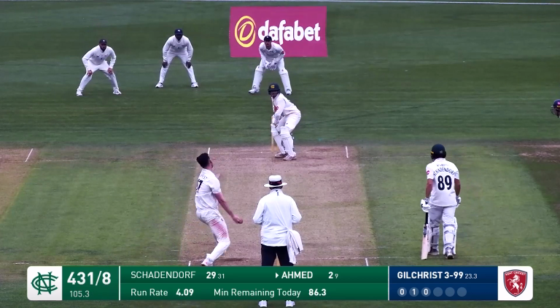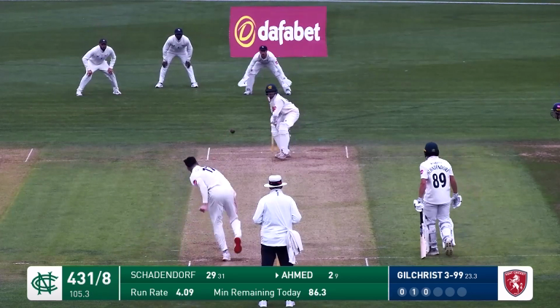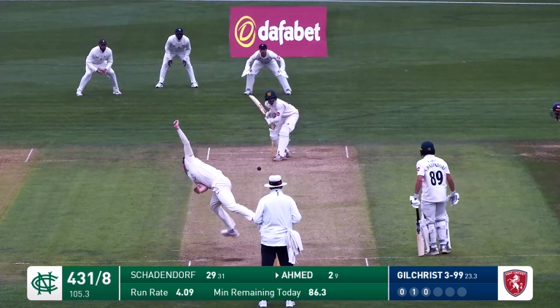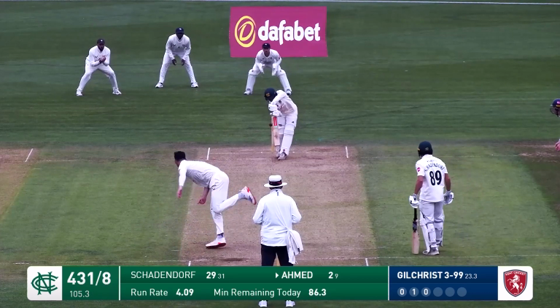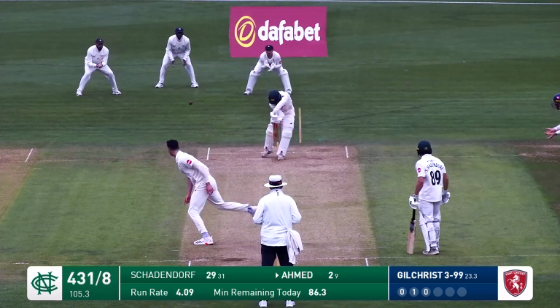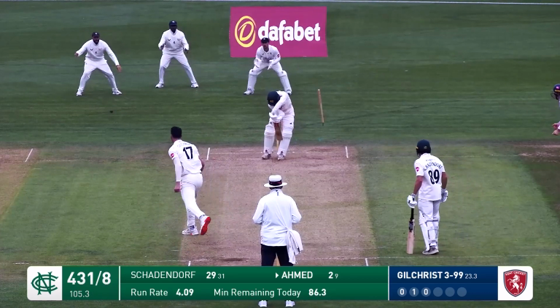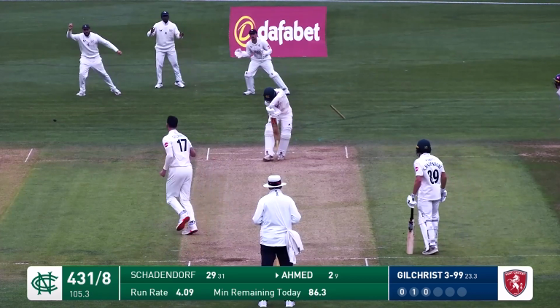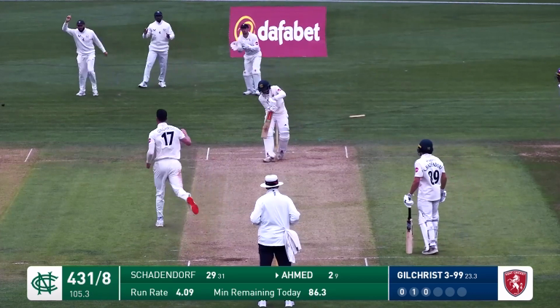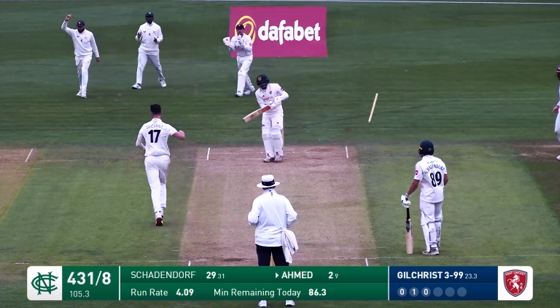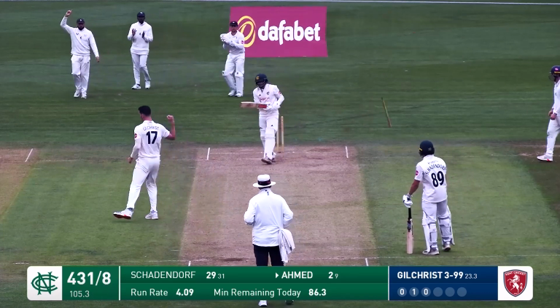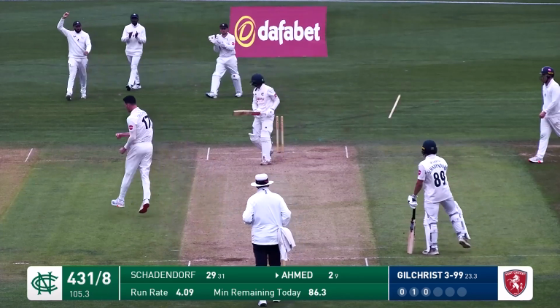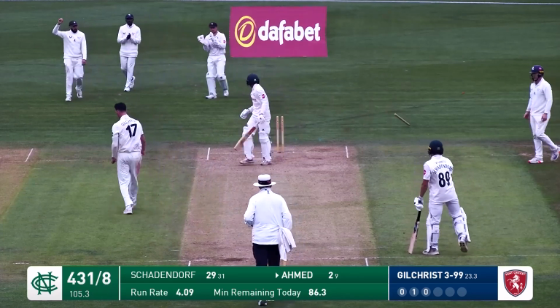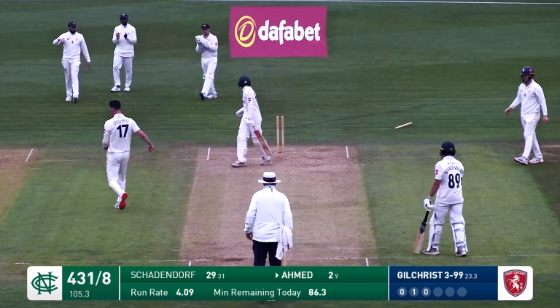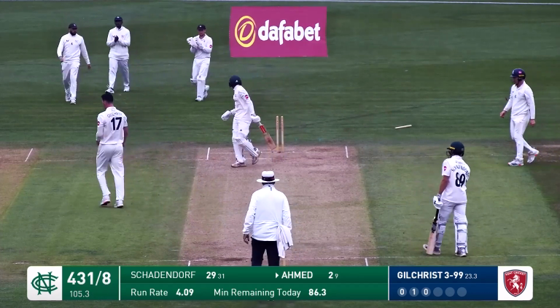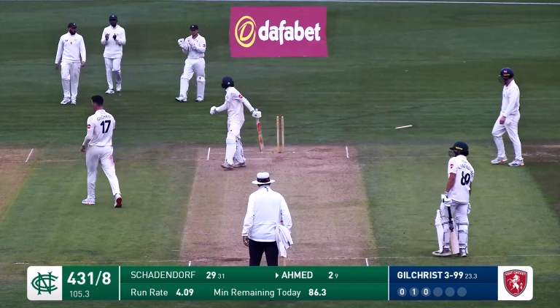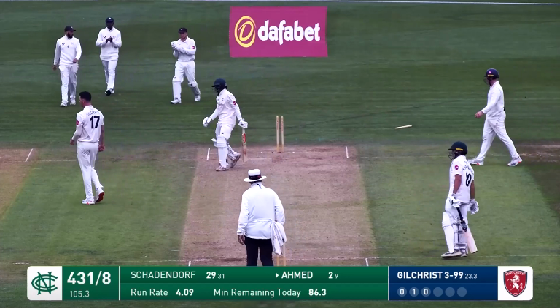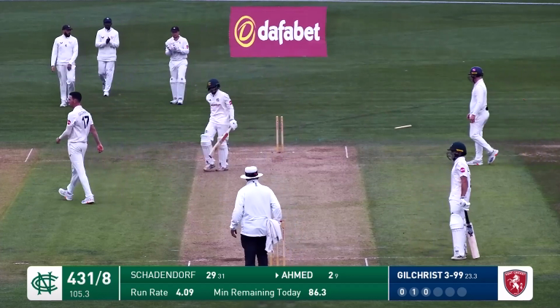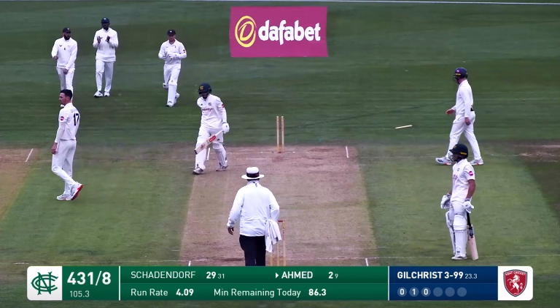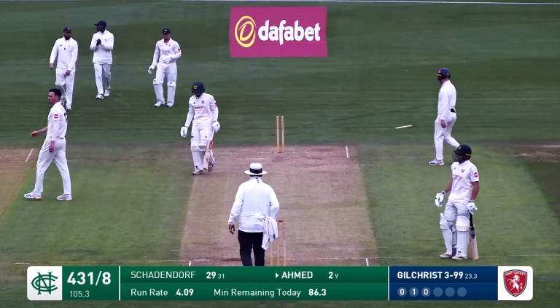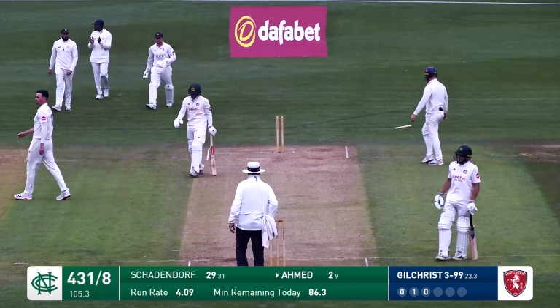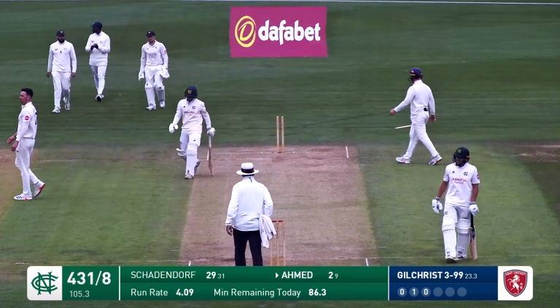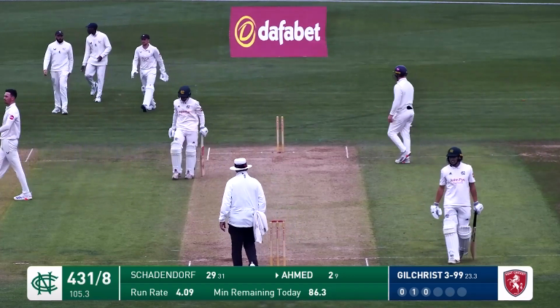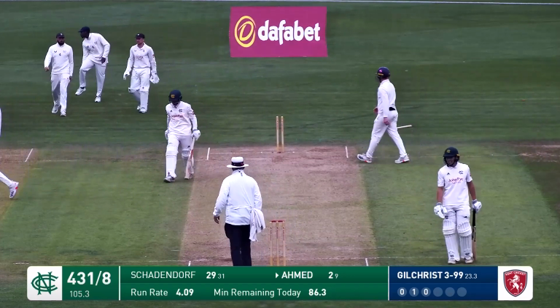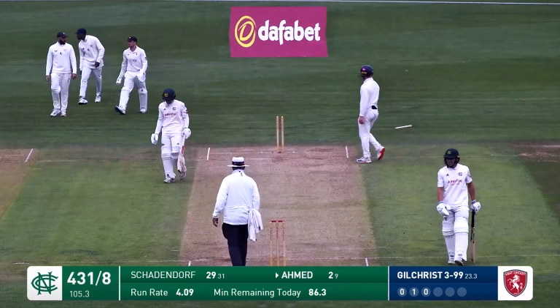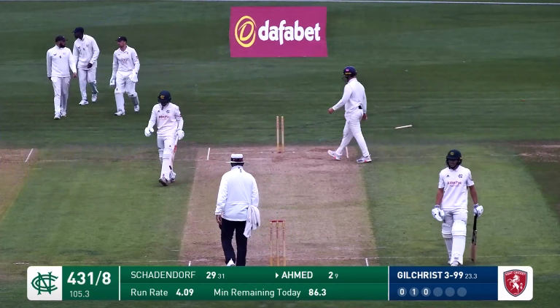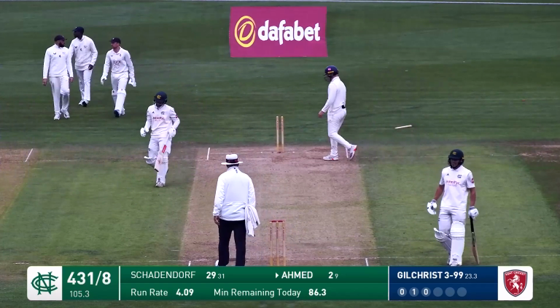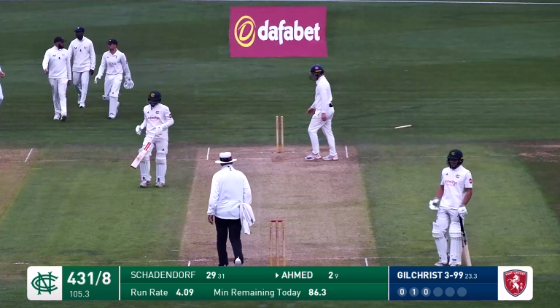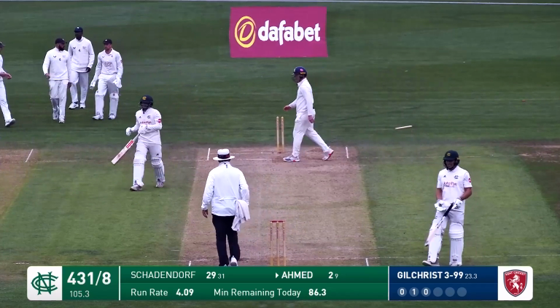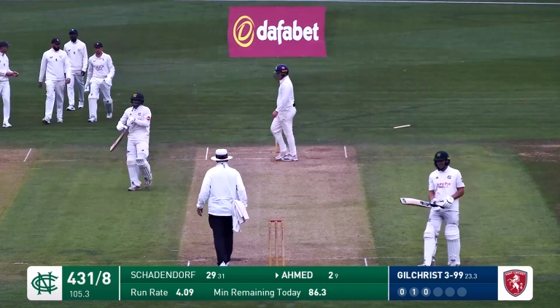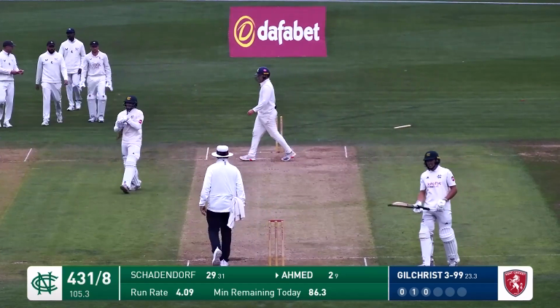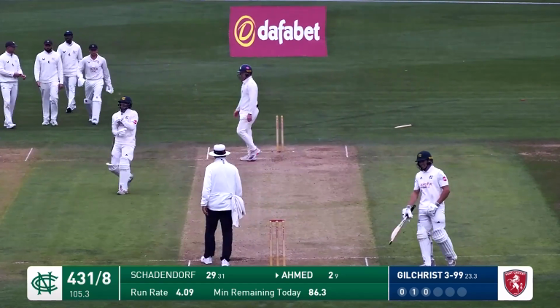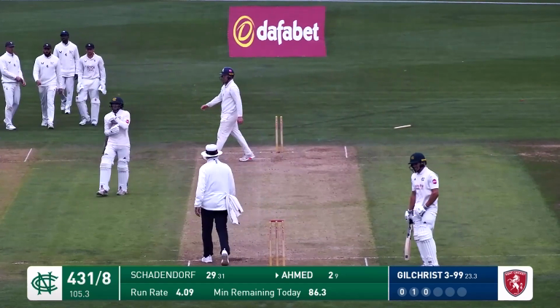There's Gilchrist. Bowls. Oh, it's a beauty. It's gone. Absolute pearler from Nathan Gilchrist, who bowls these wicket-taking deliveries.